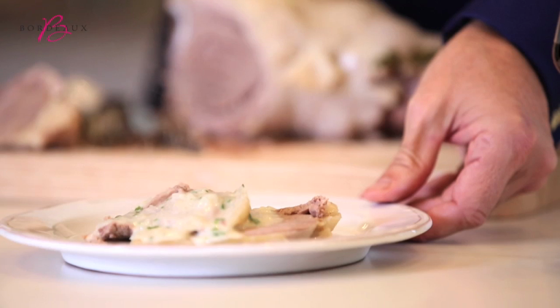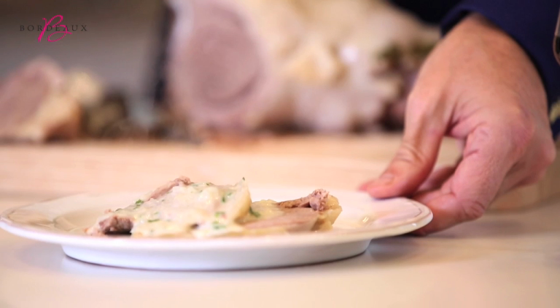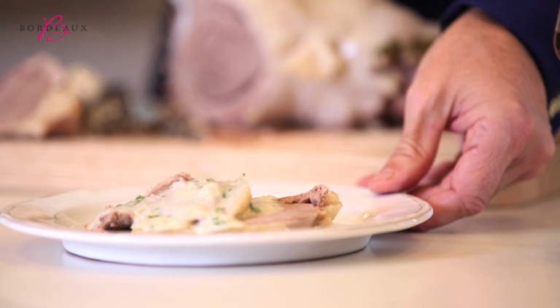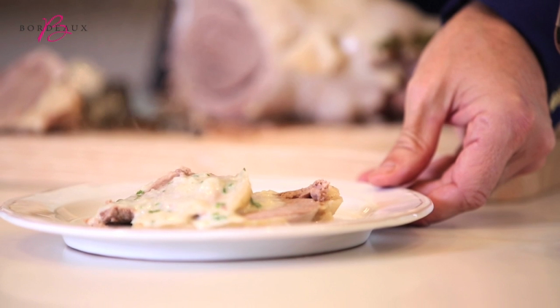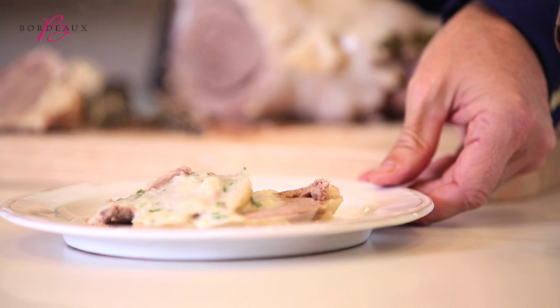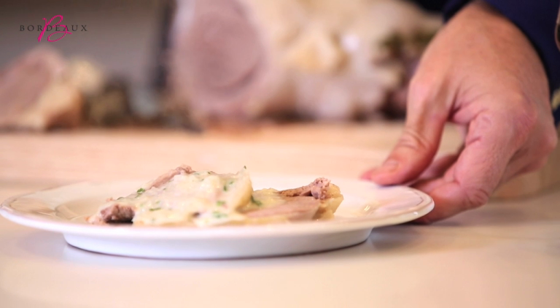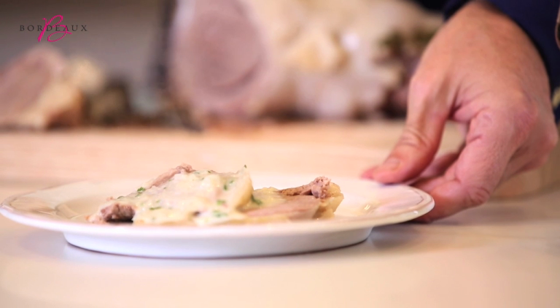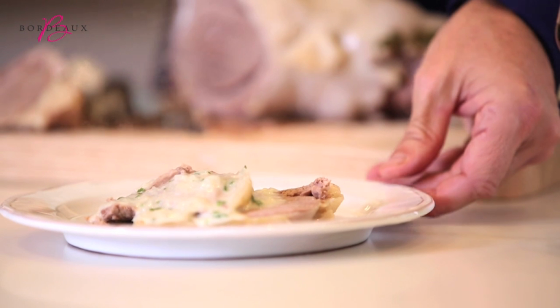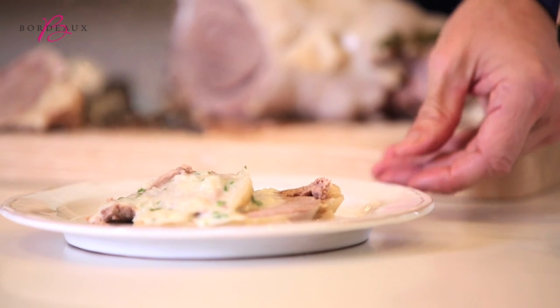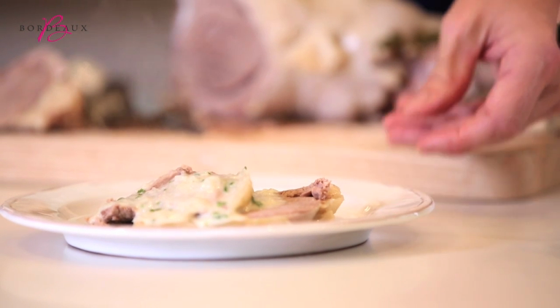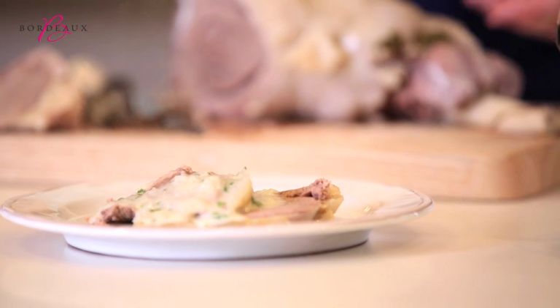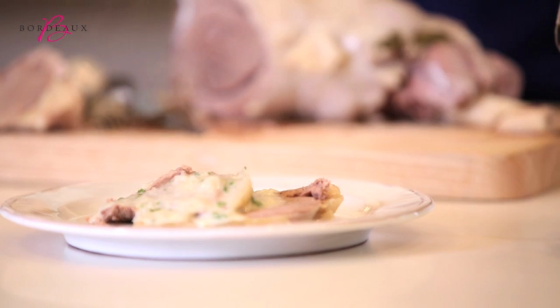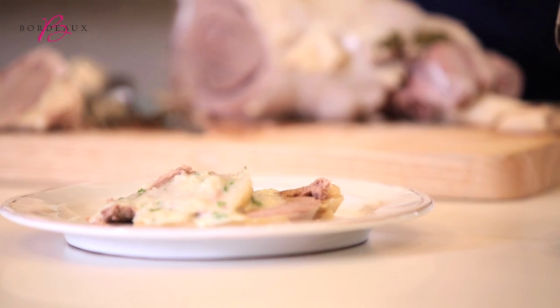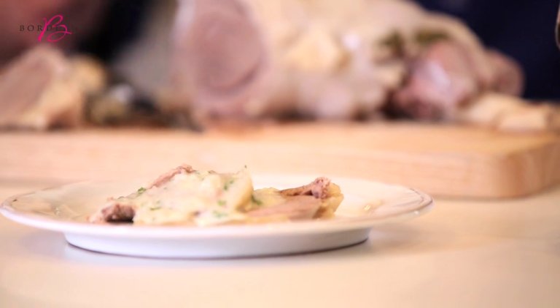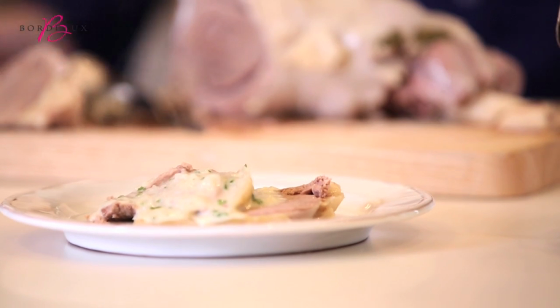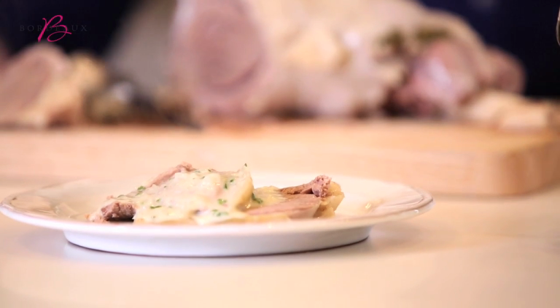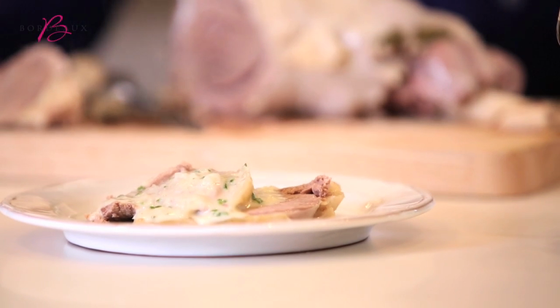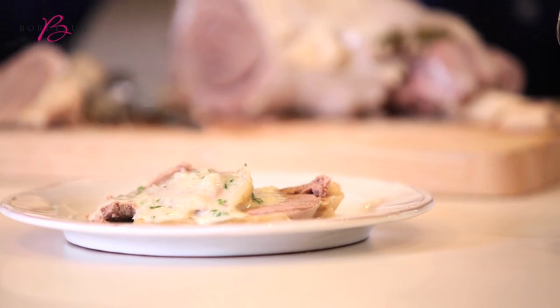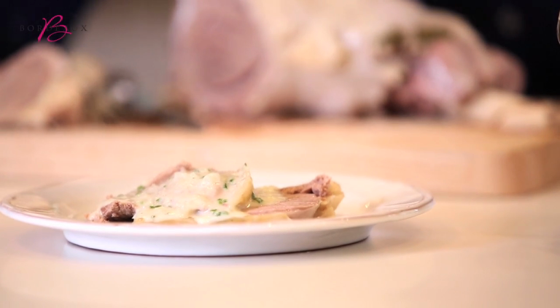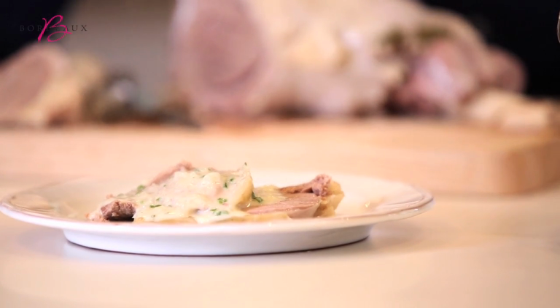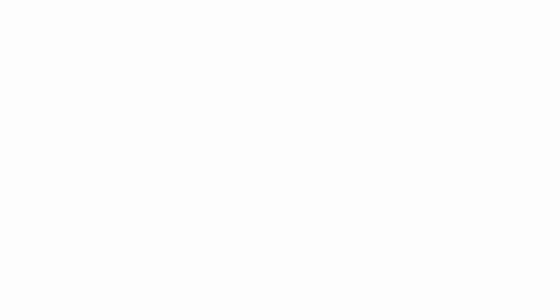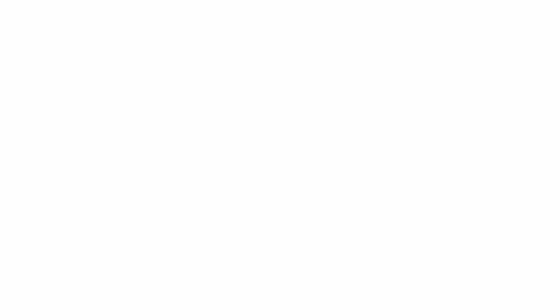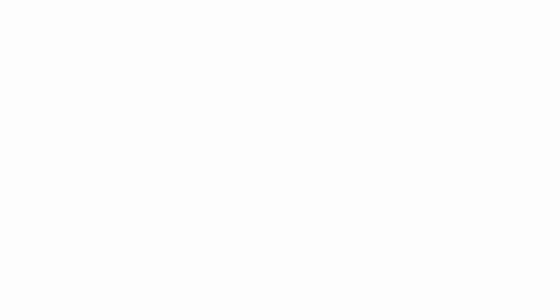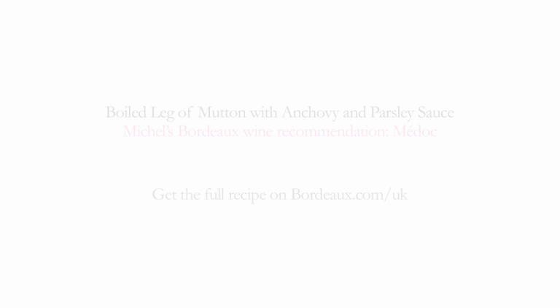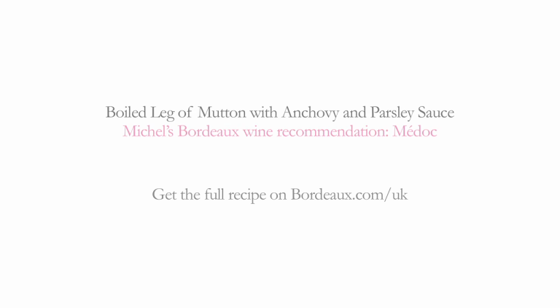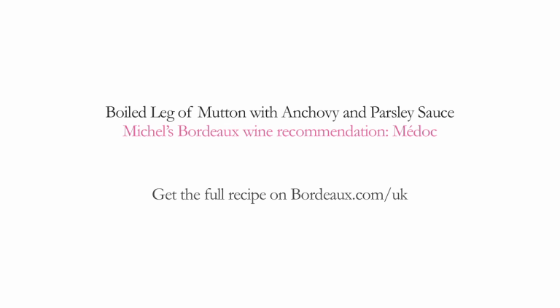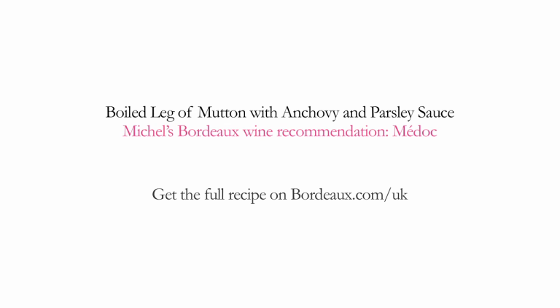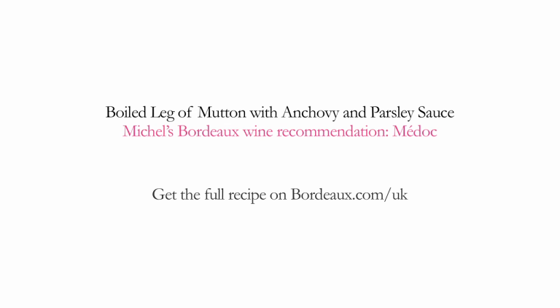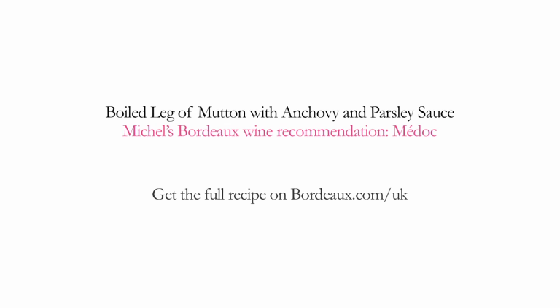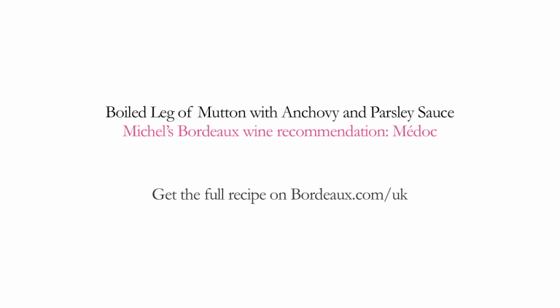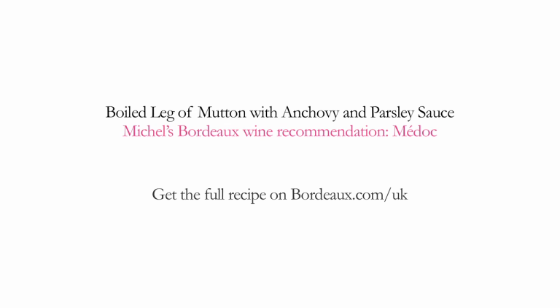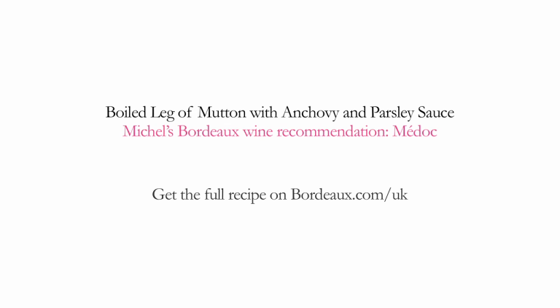I'm sure that if you bring this to the table on a Sunday lunch, everybody is going to be jumping for joy.